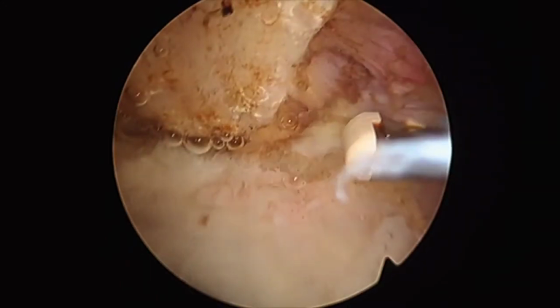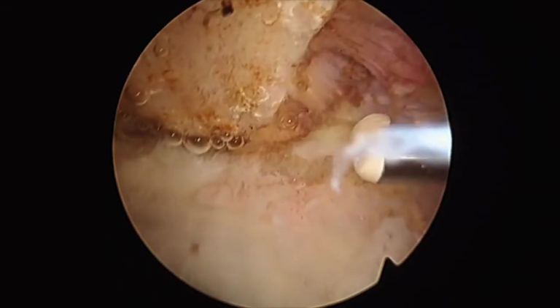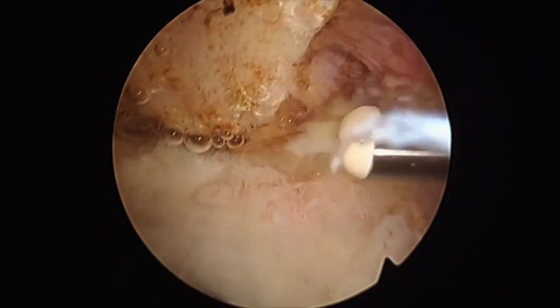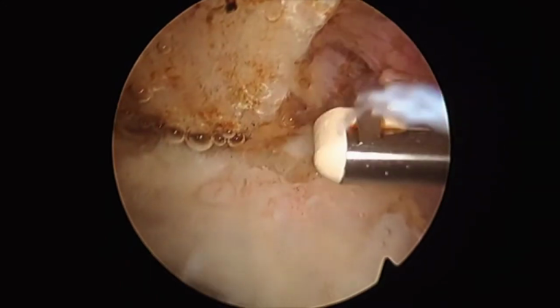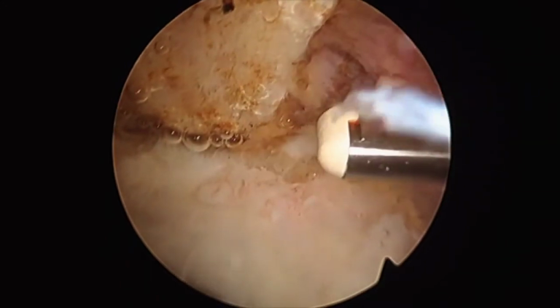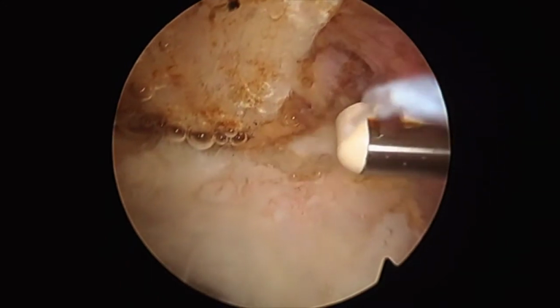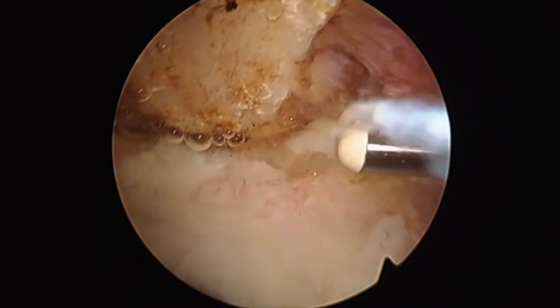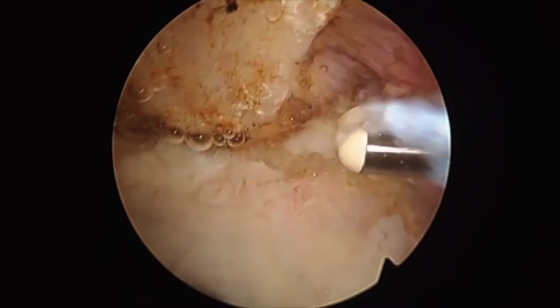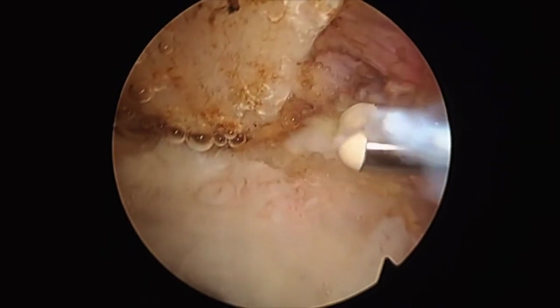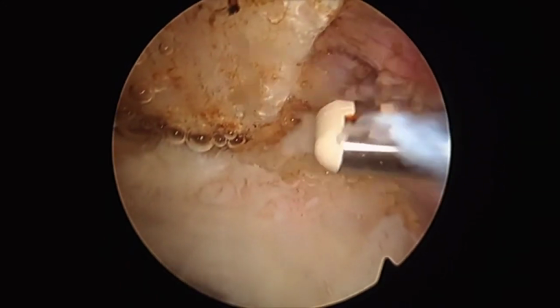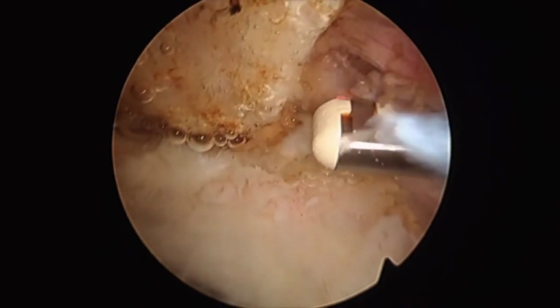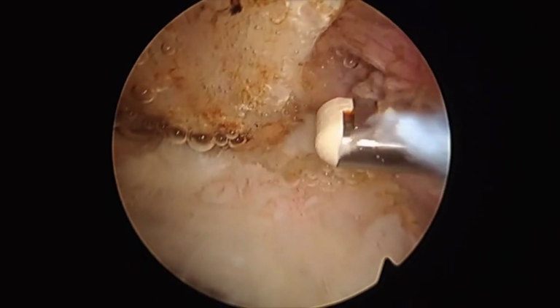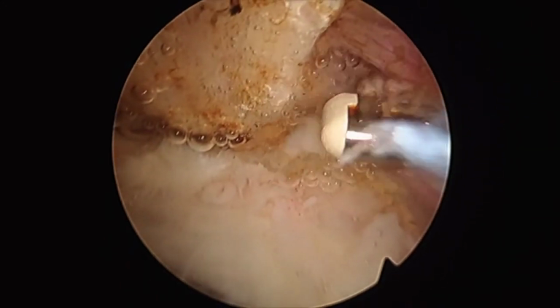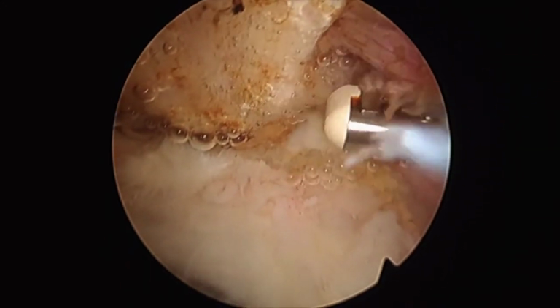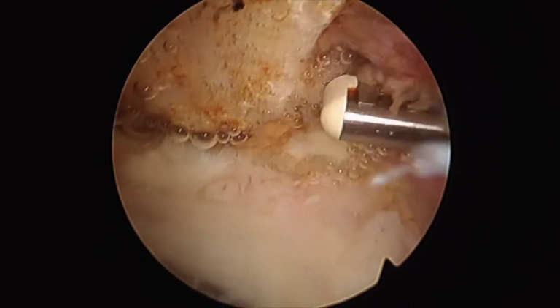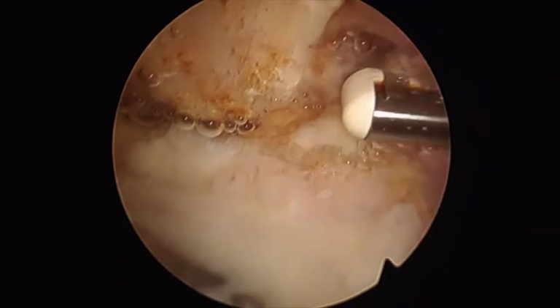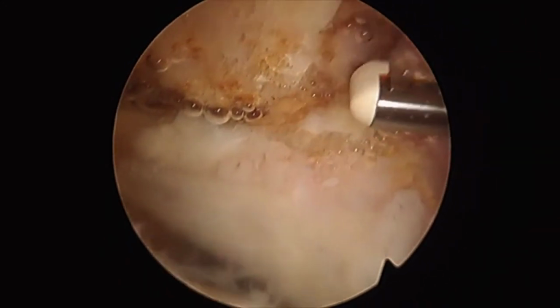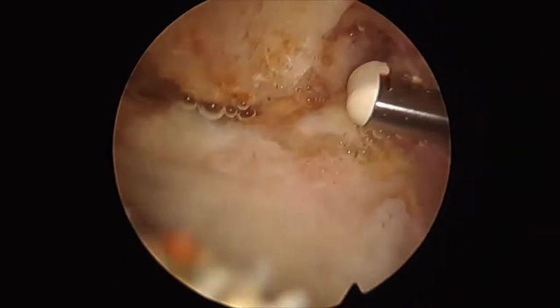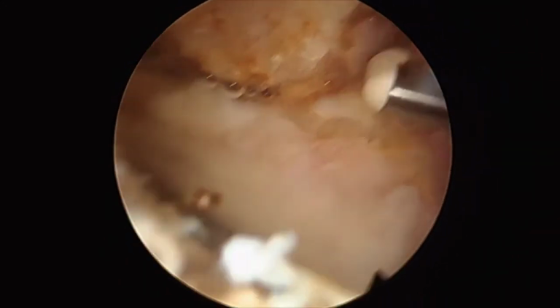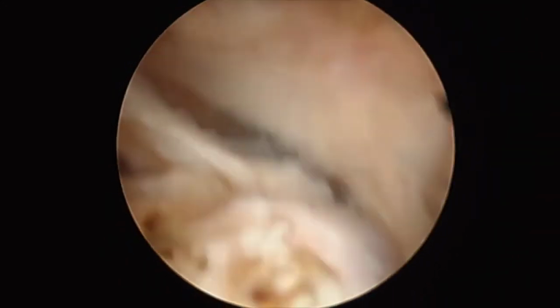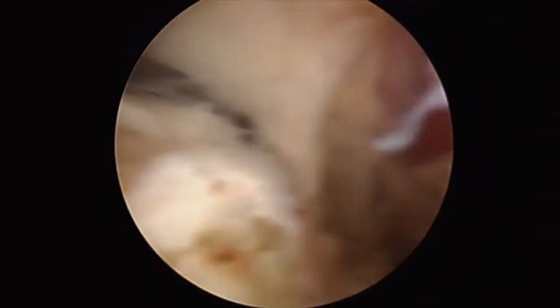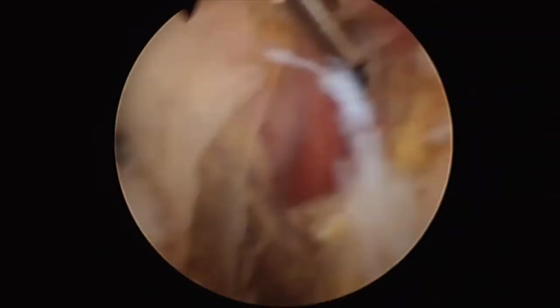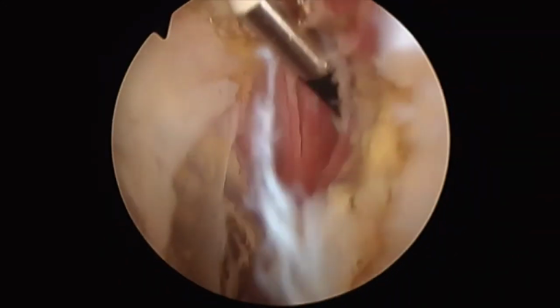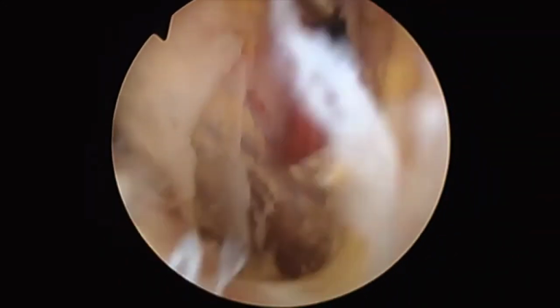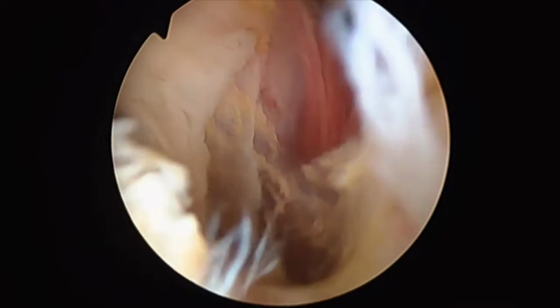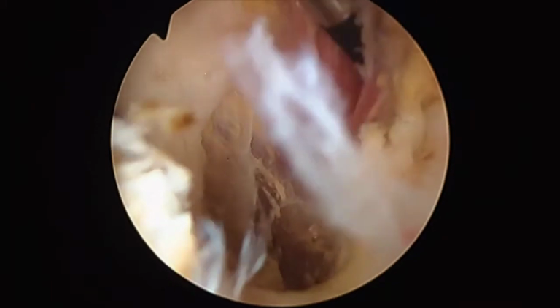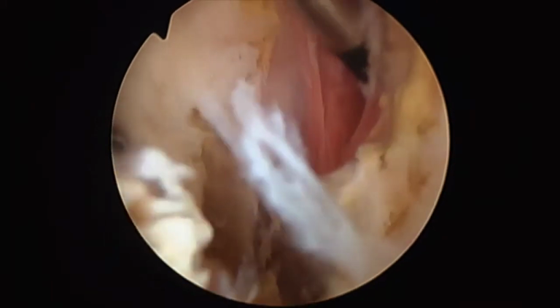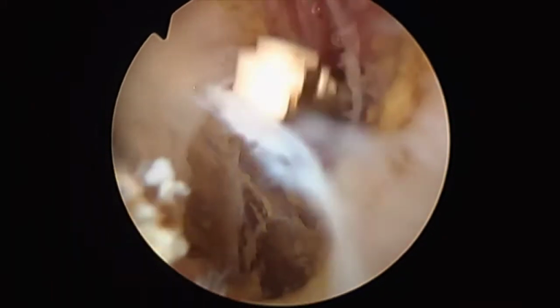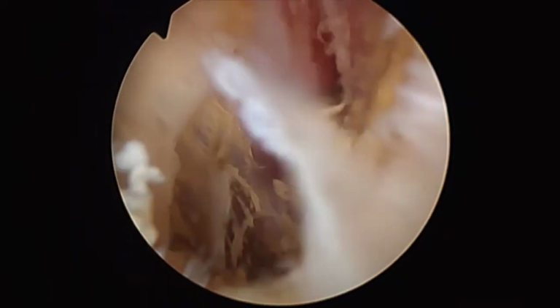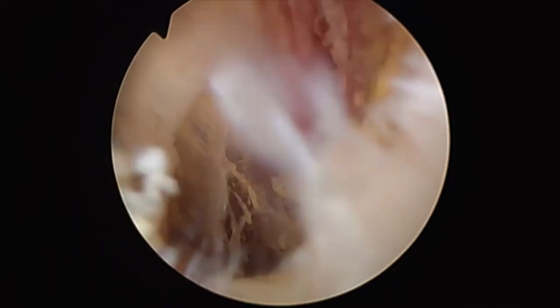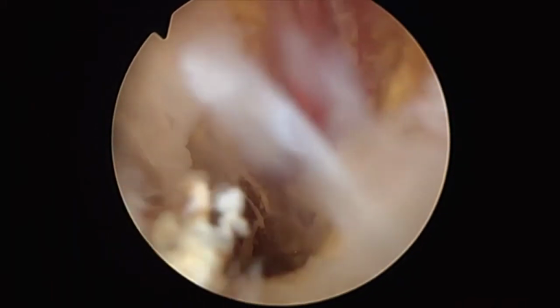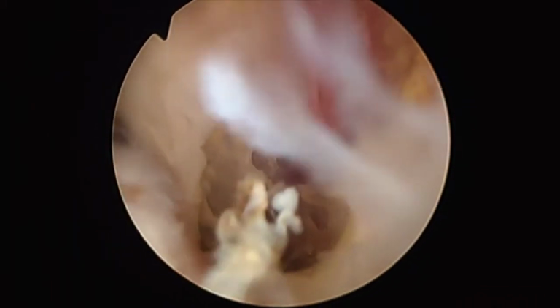Again, the lateral edge of the acromion is revisited and any remaining deltoid fascia is removed.